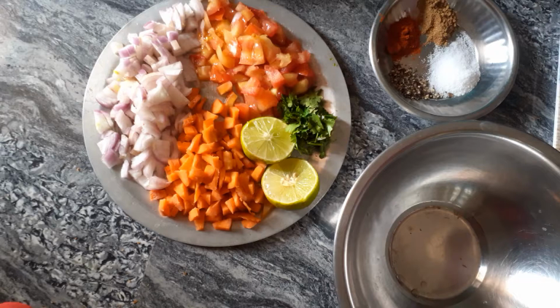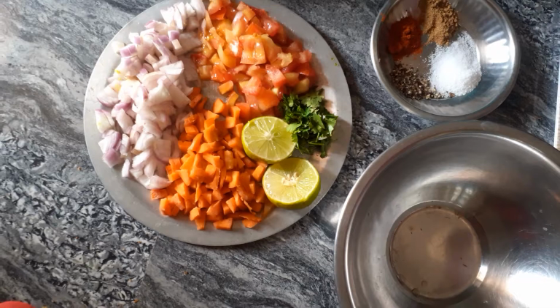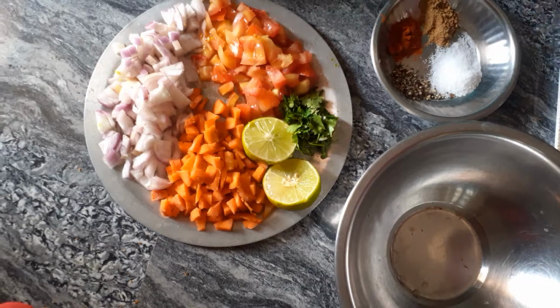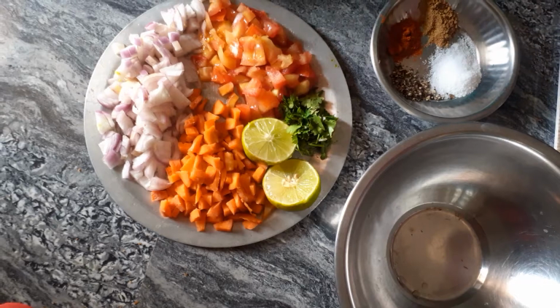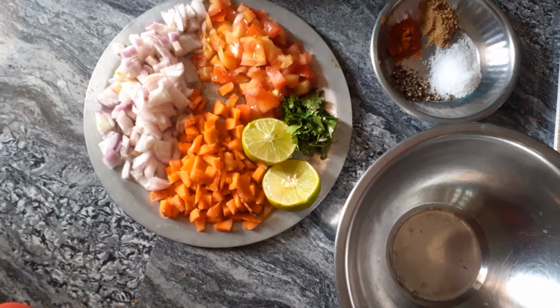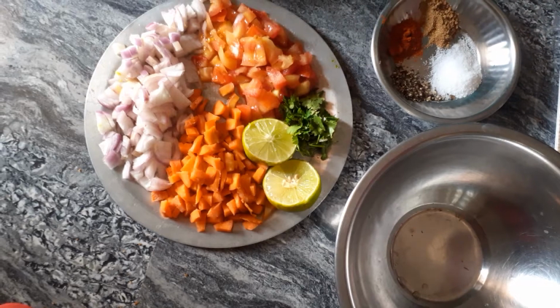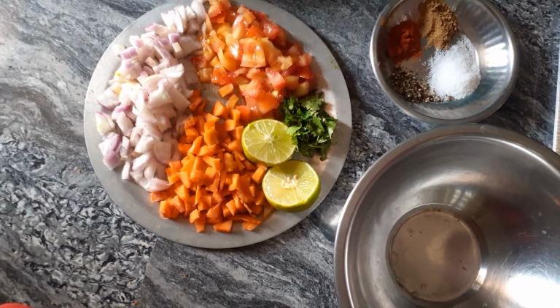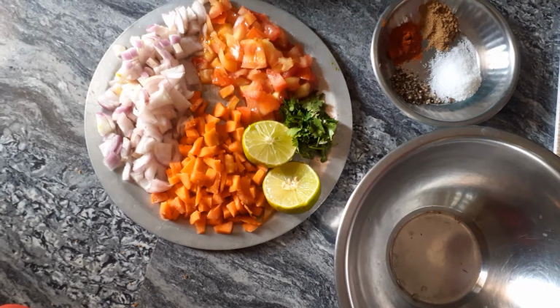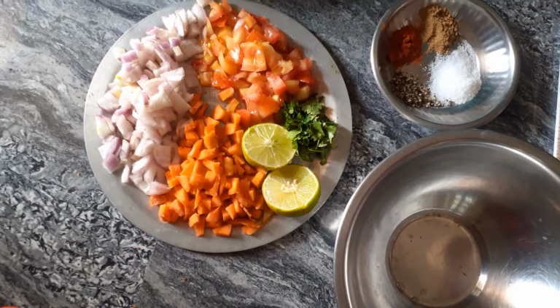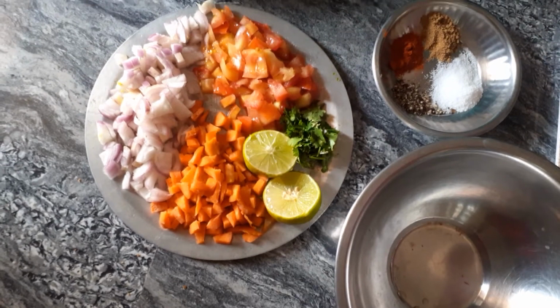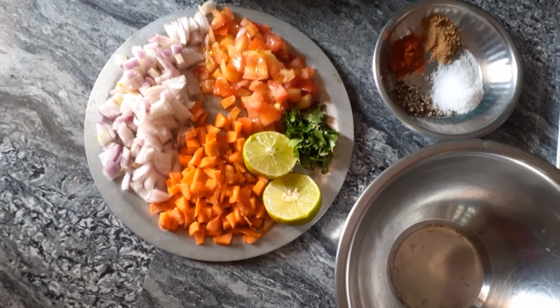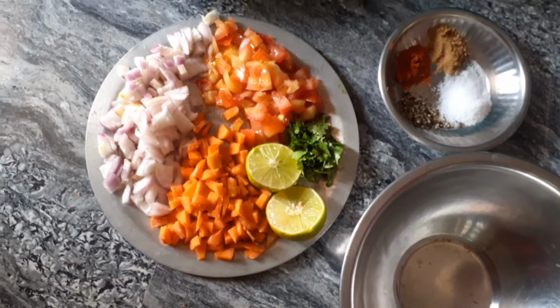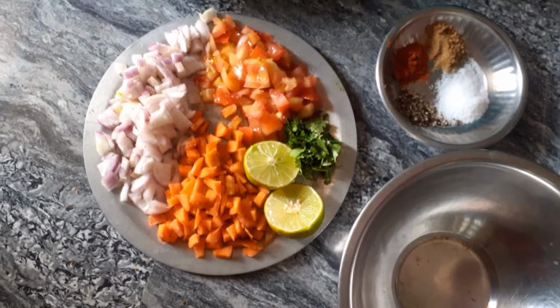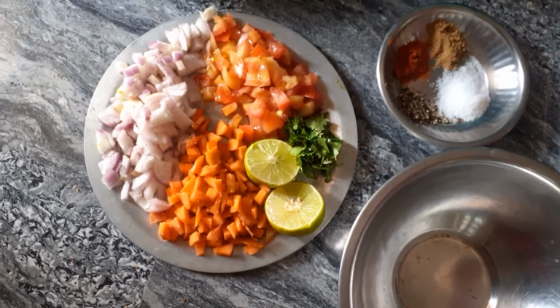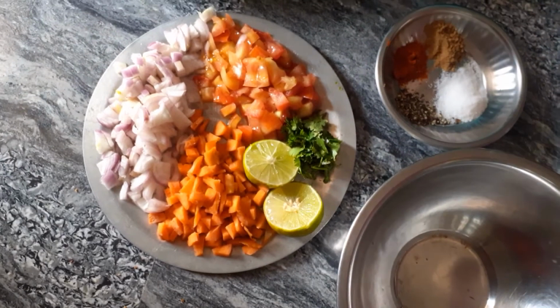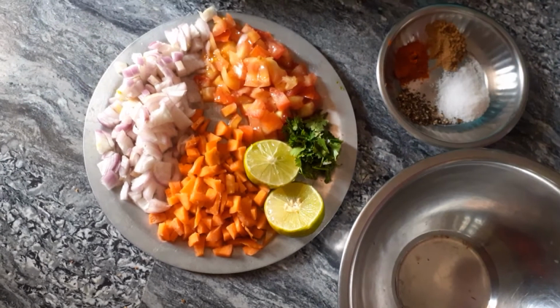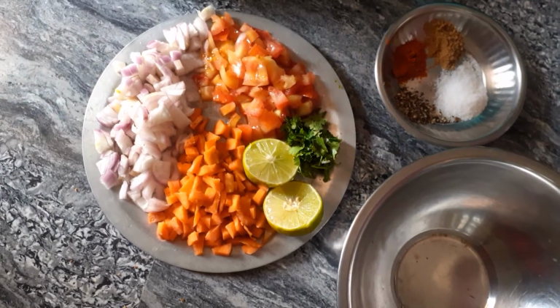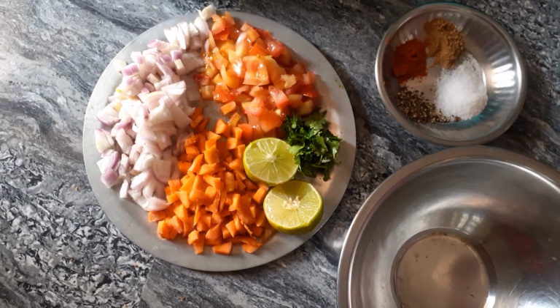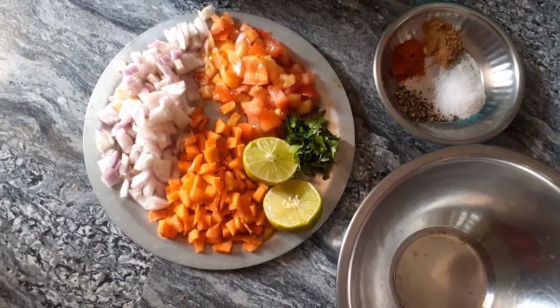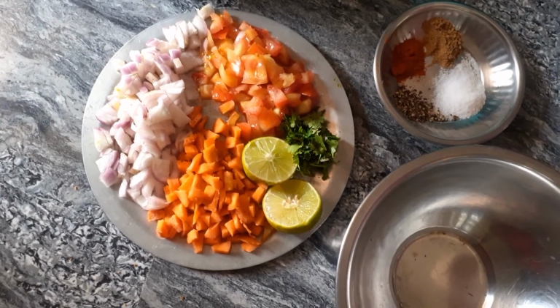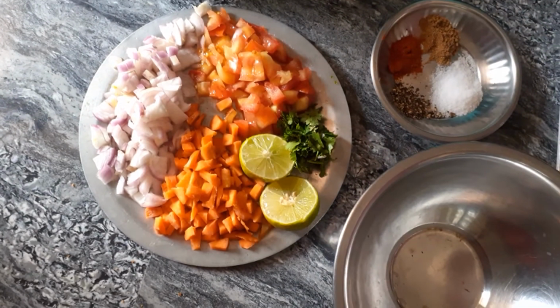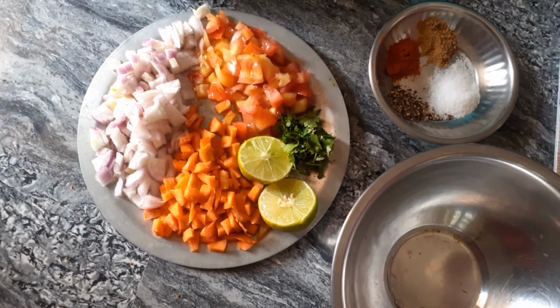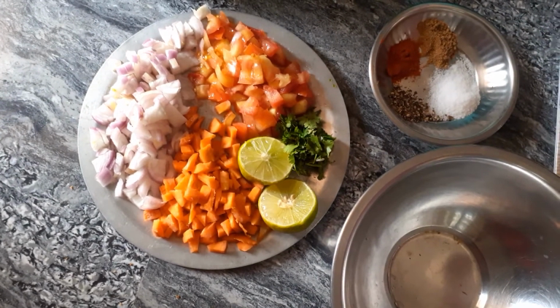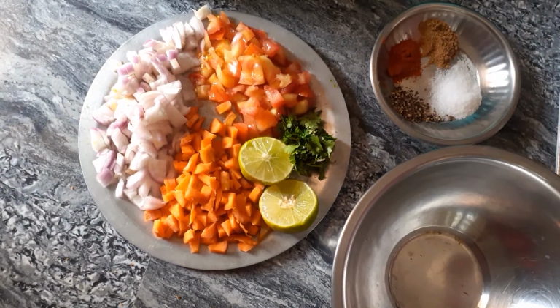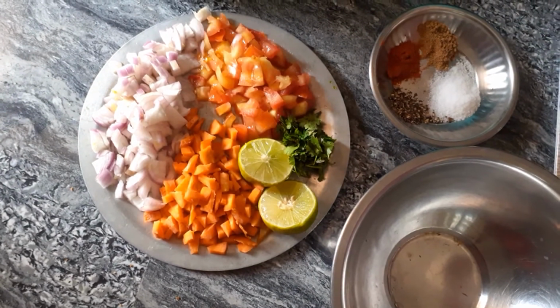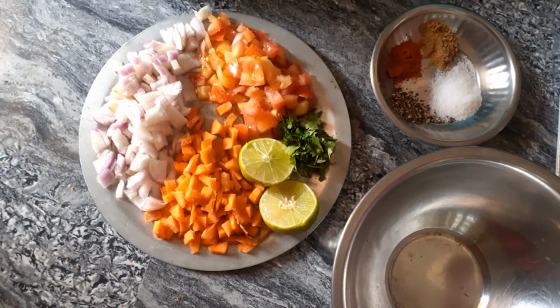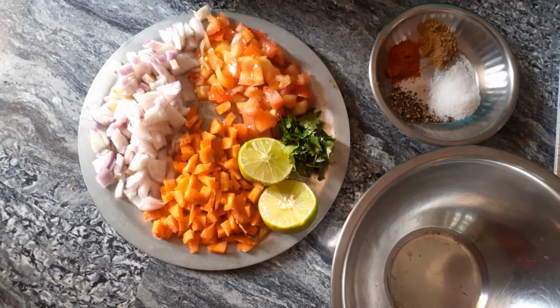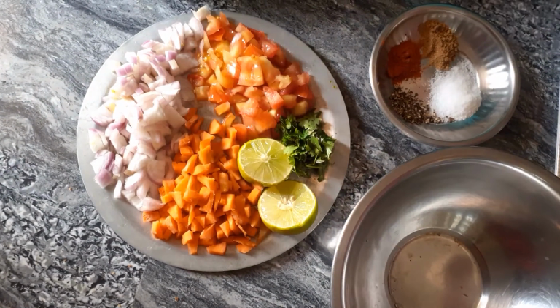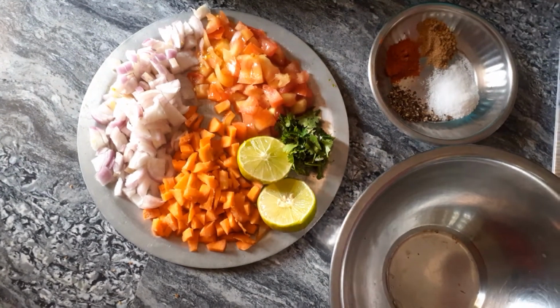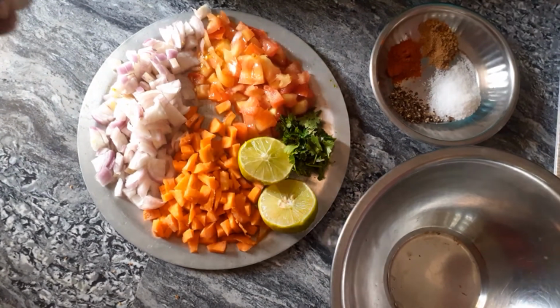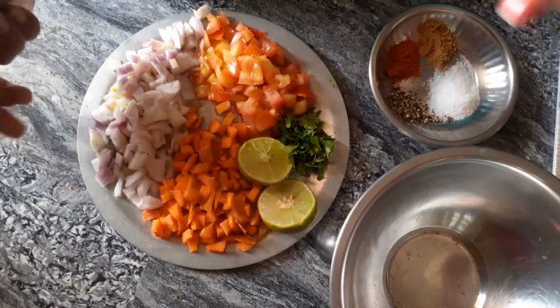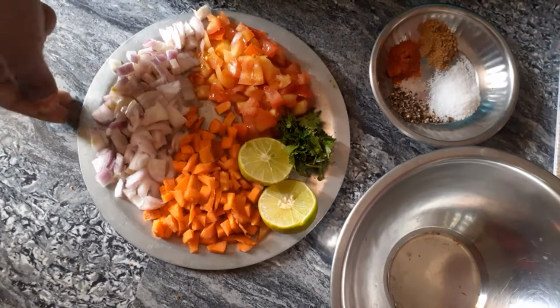Hi, hello, welcome to my channel NSN. Today's recipe is our bread sandwich — a vegetable bread sandwich.